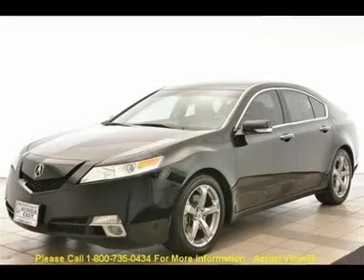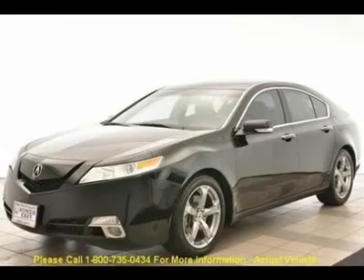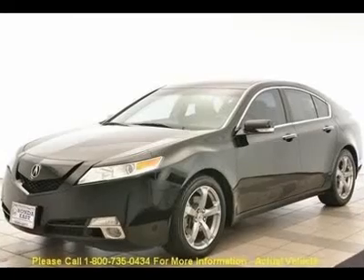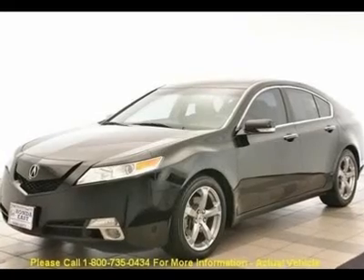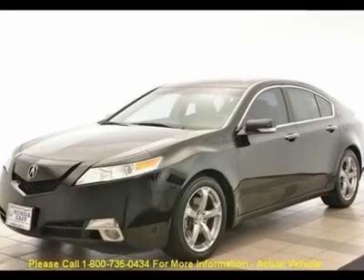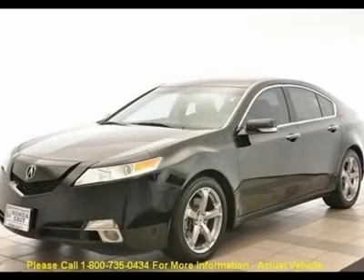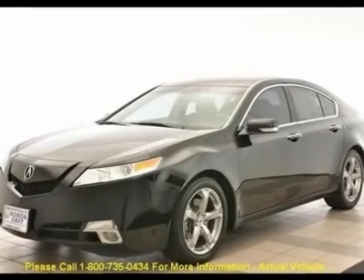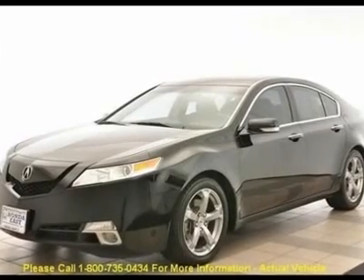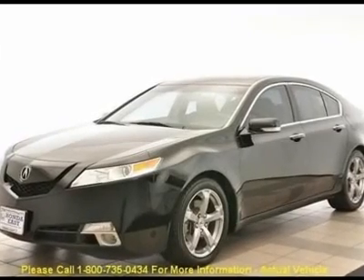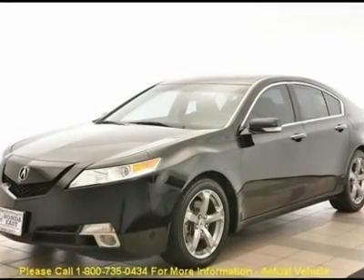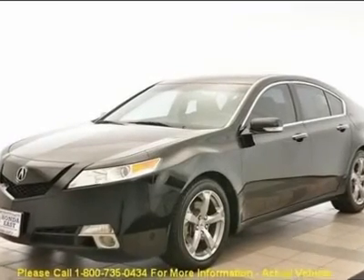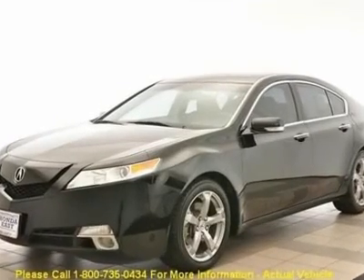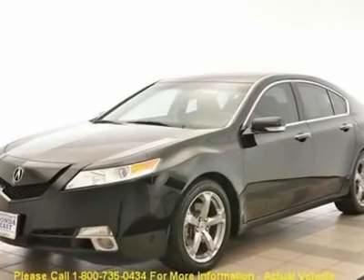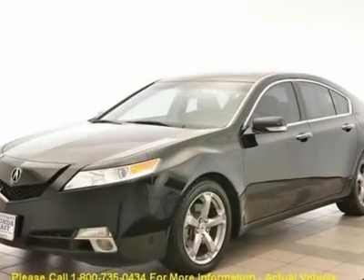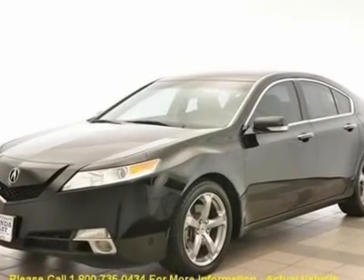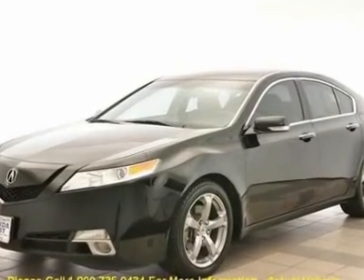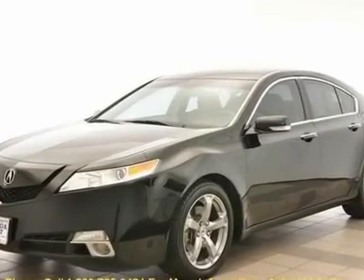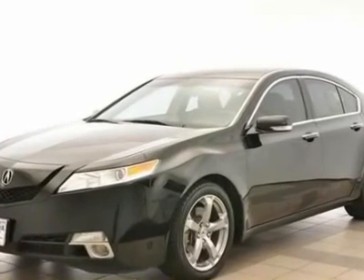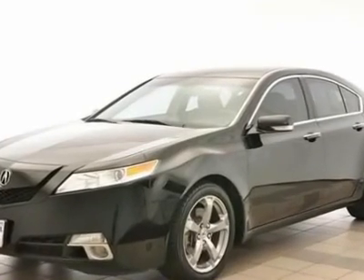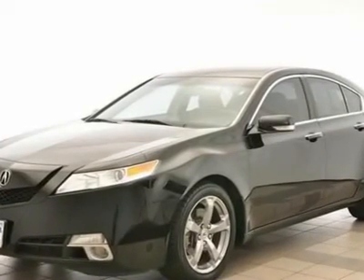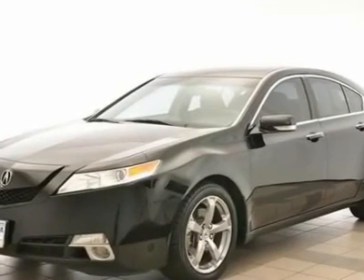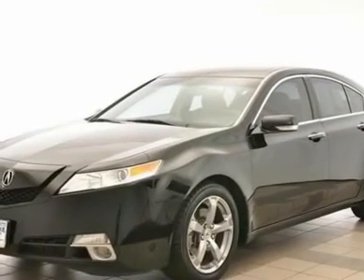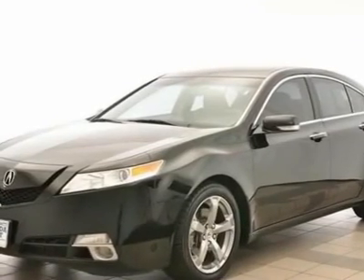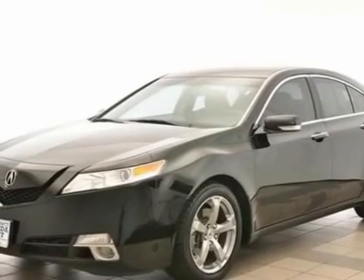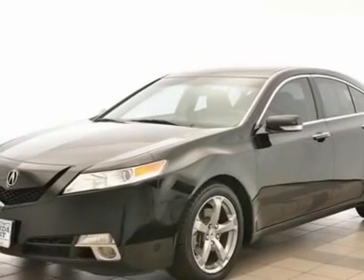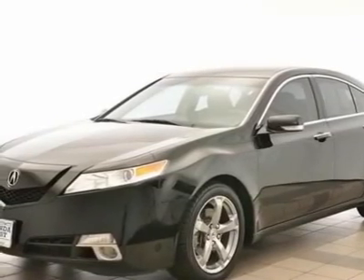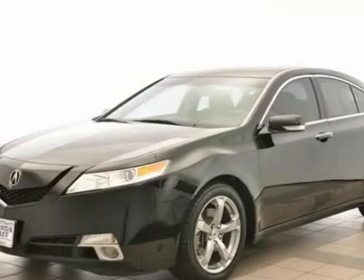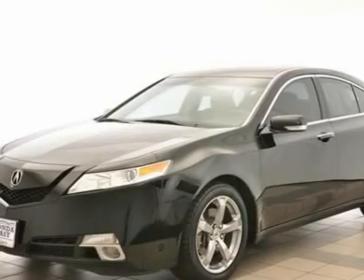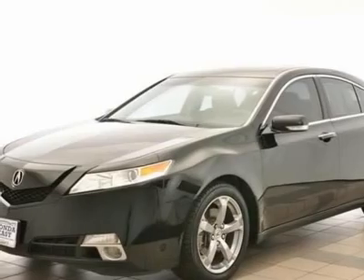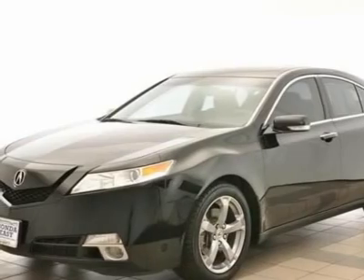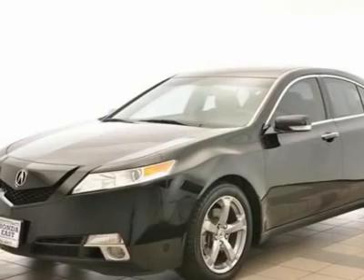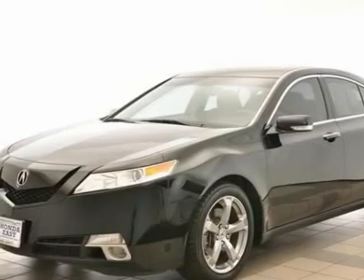One owner with clean Carfax, non-smoker, premium ebony leather, tech series, AWD.